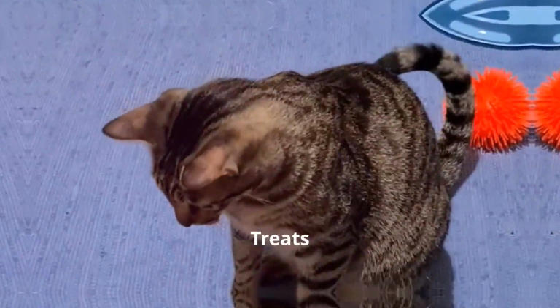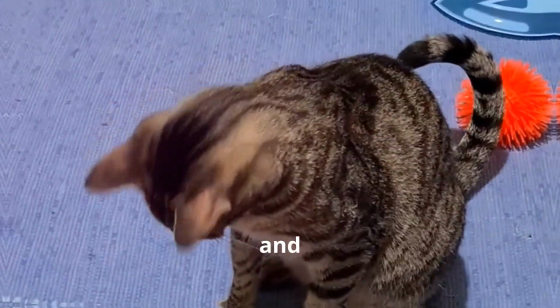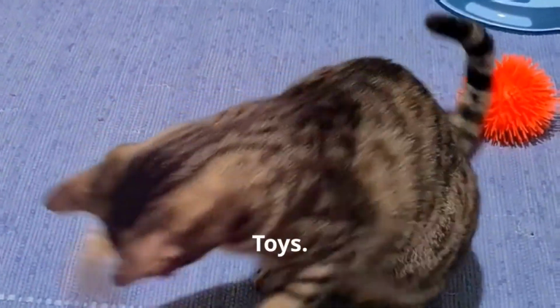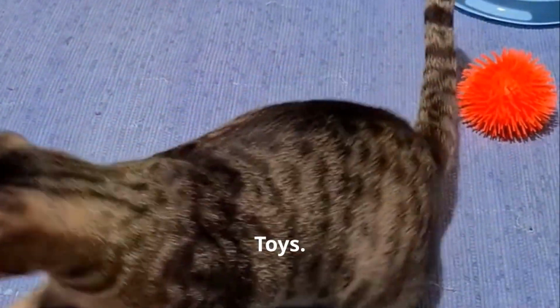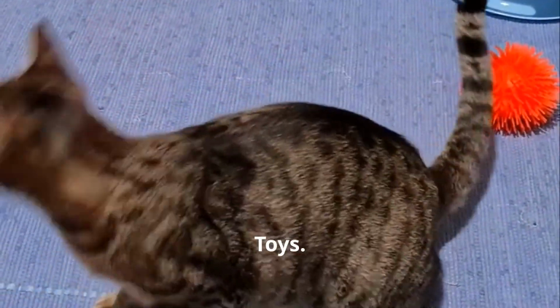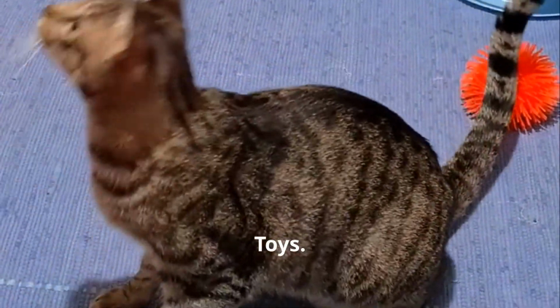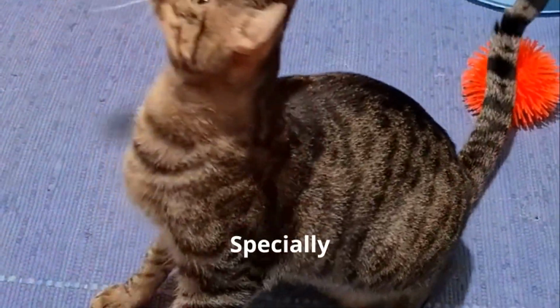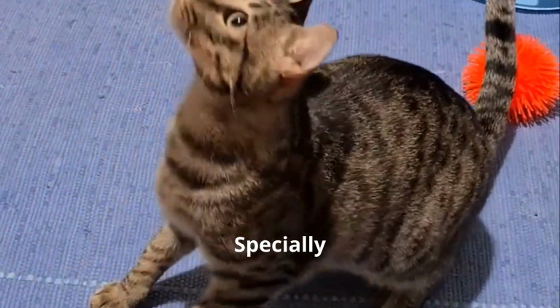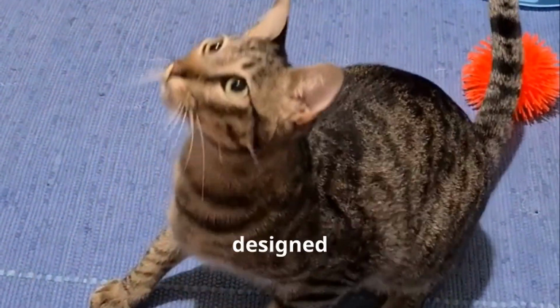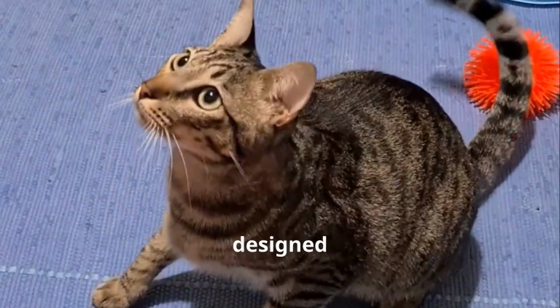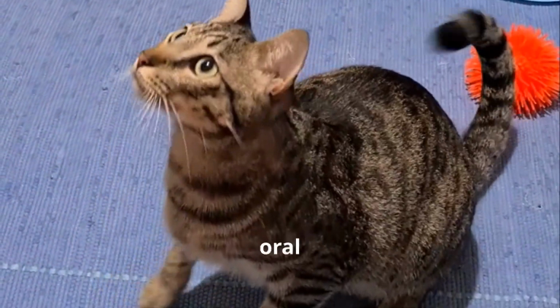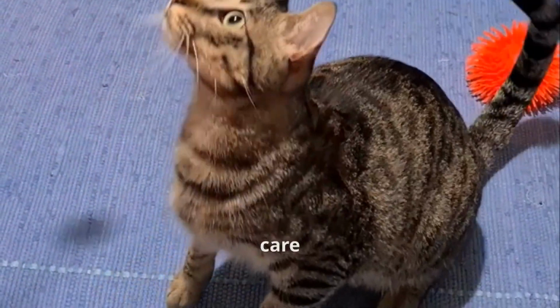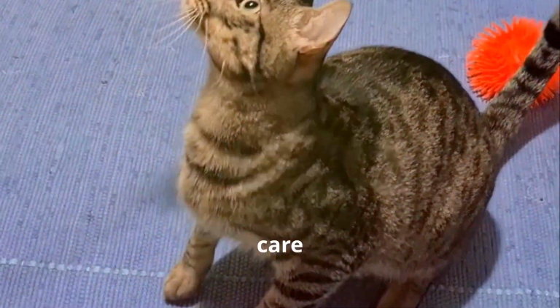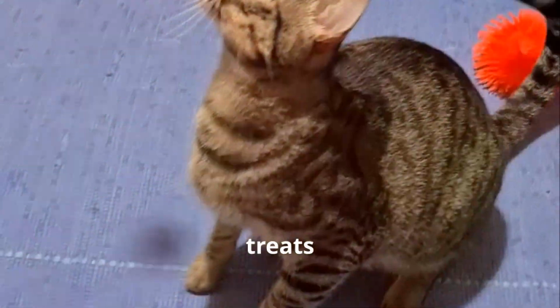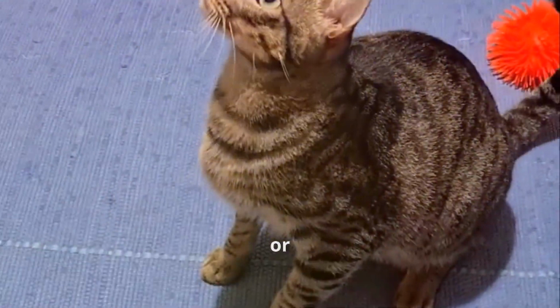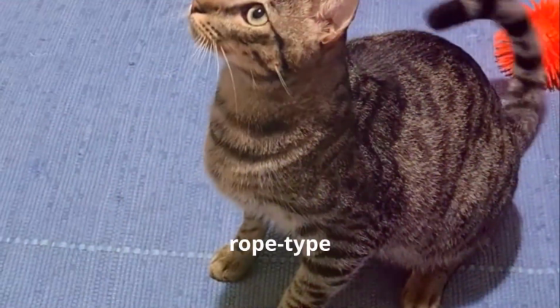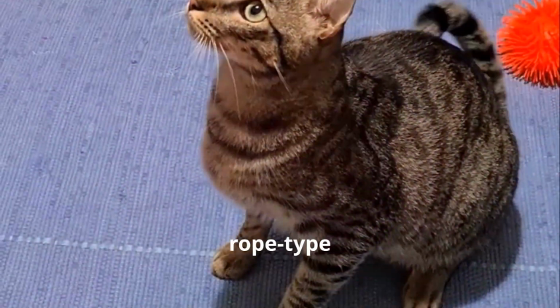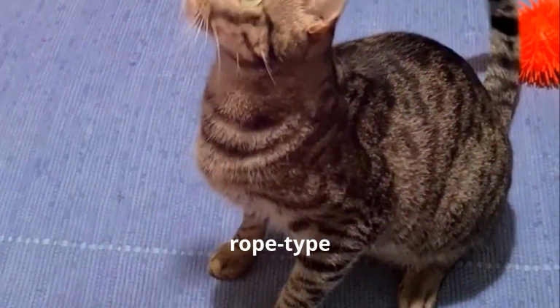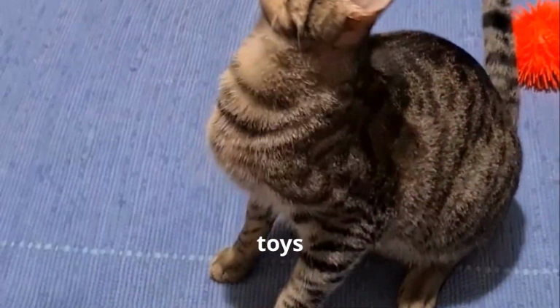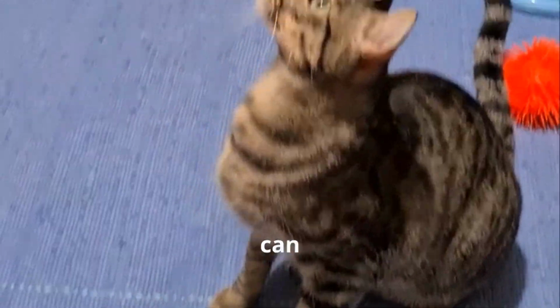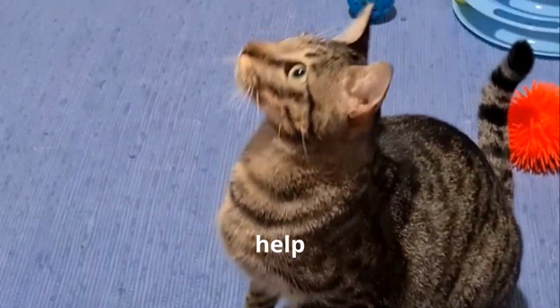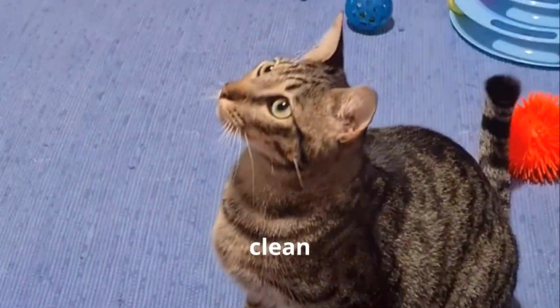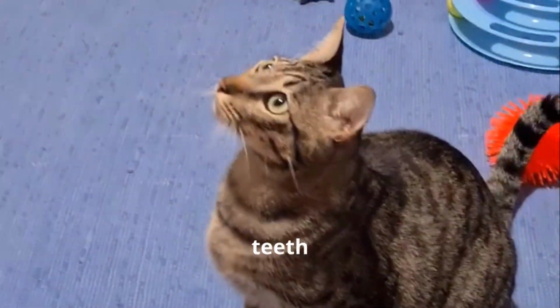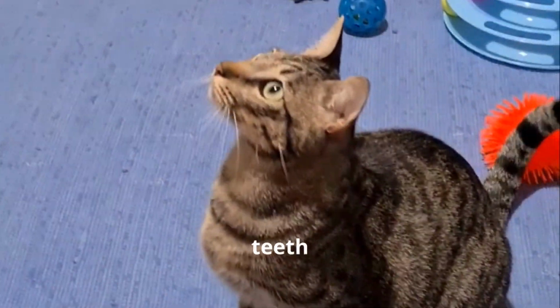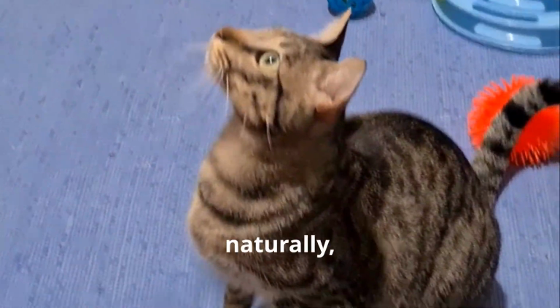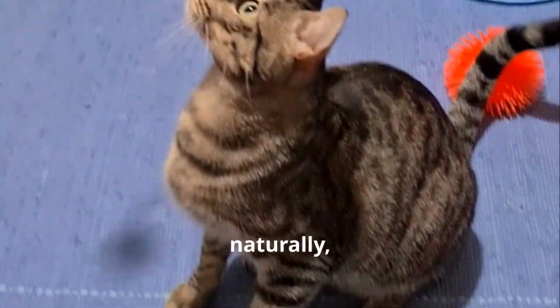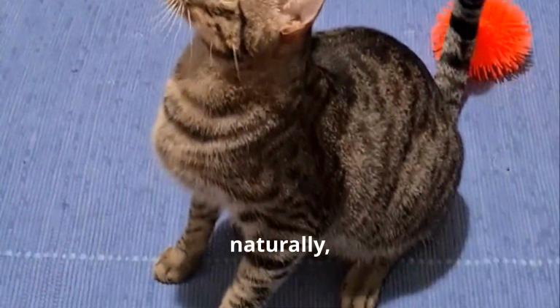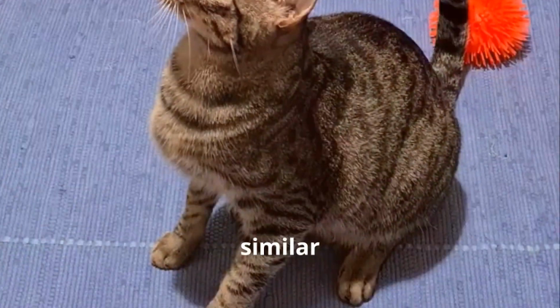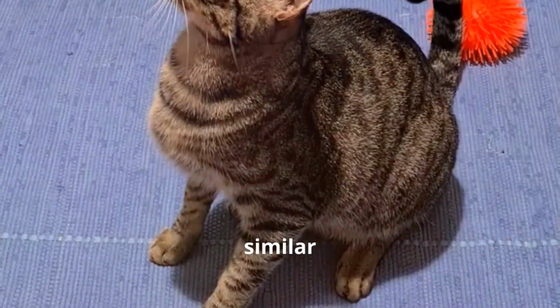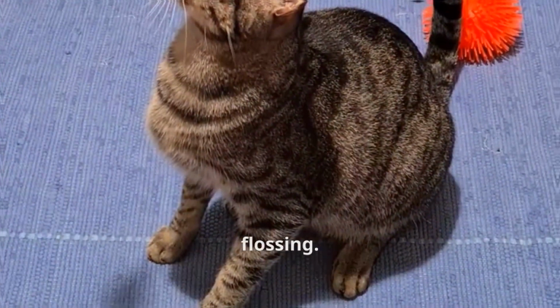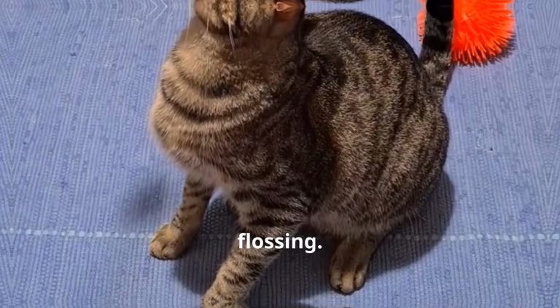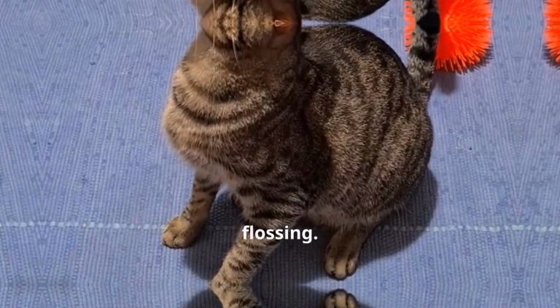Treats and toys: Specially designed oral care treats or rope-type toys can help clean teeth naturally, similar to flossing.